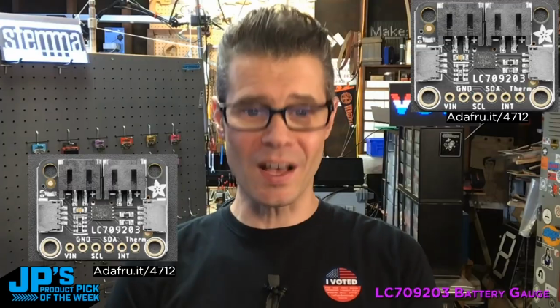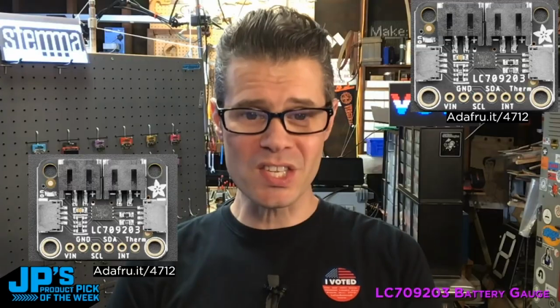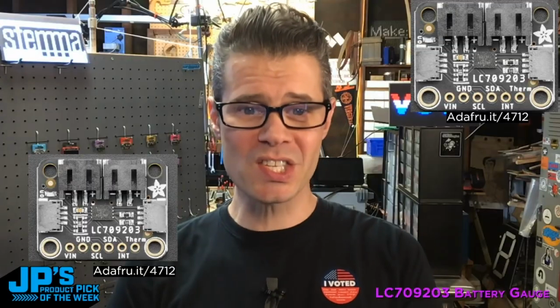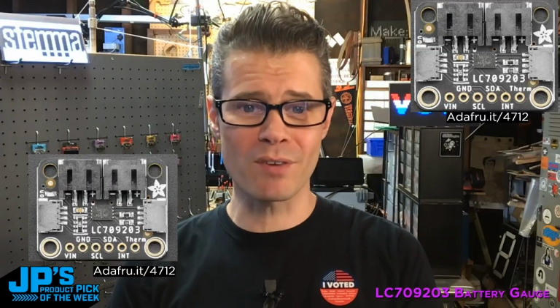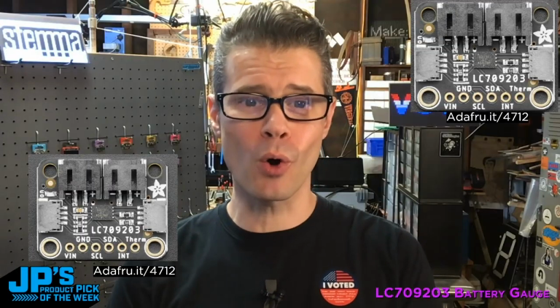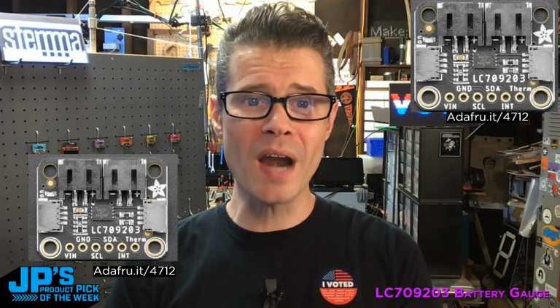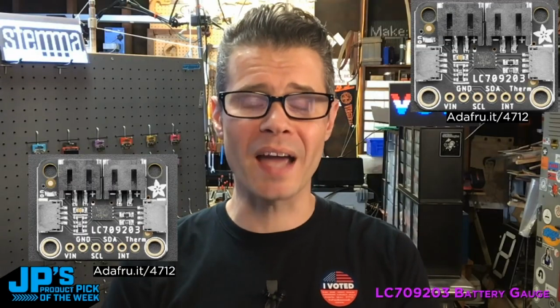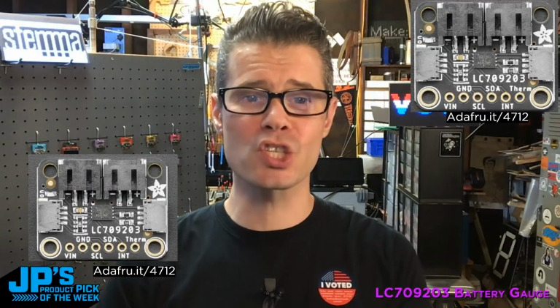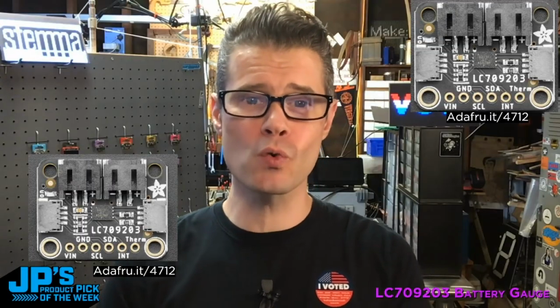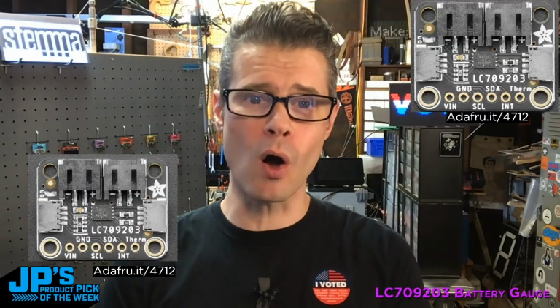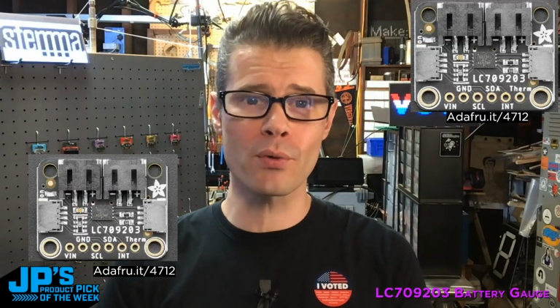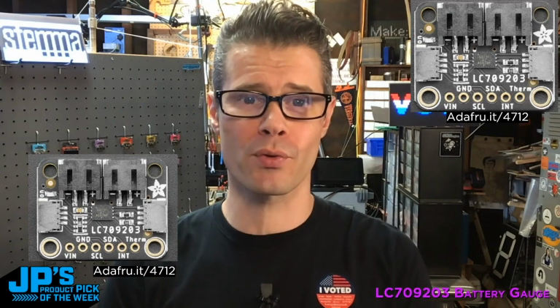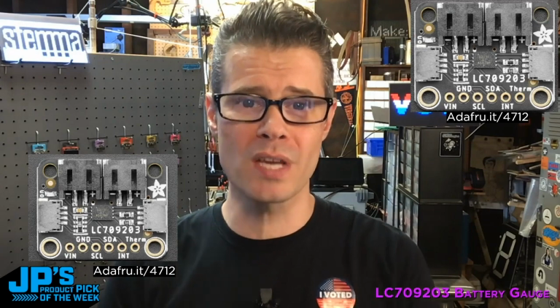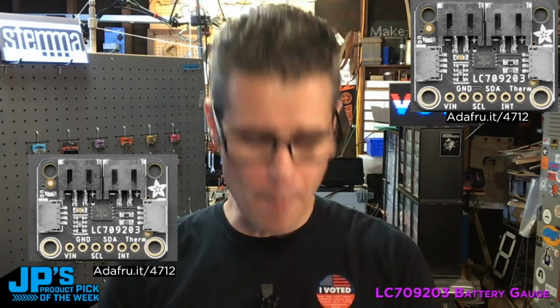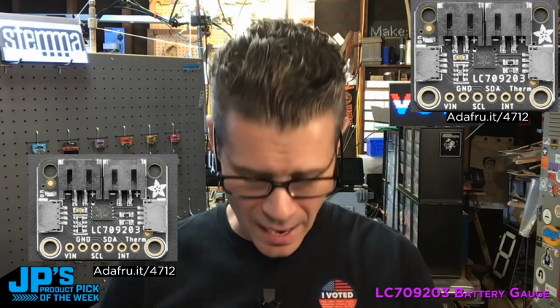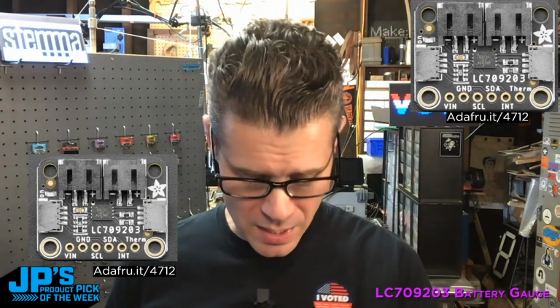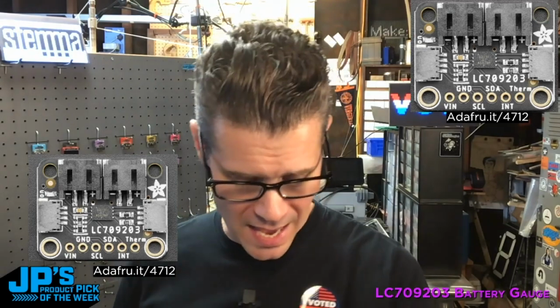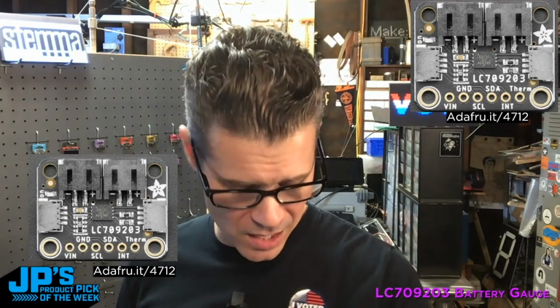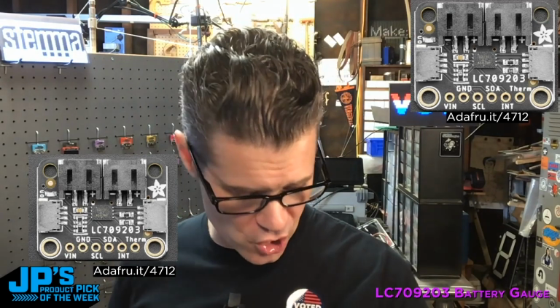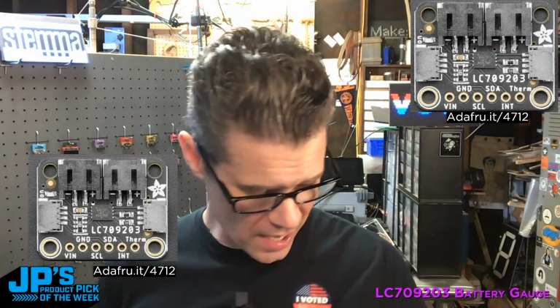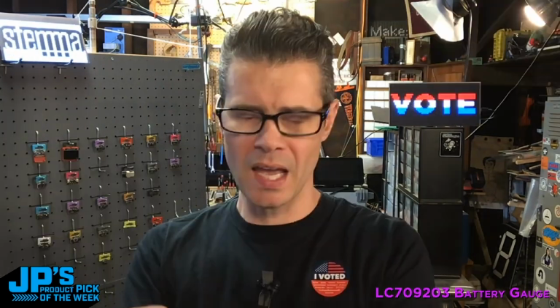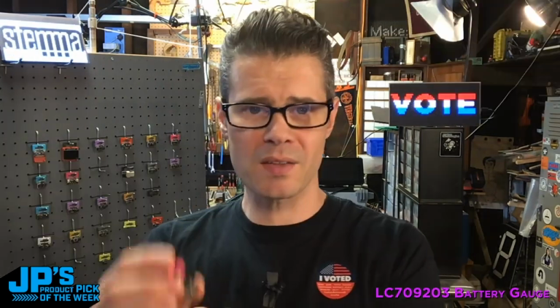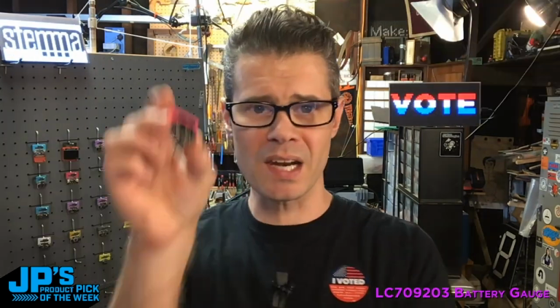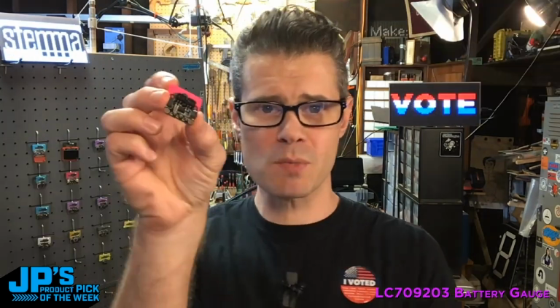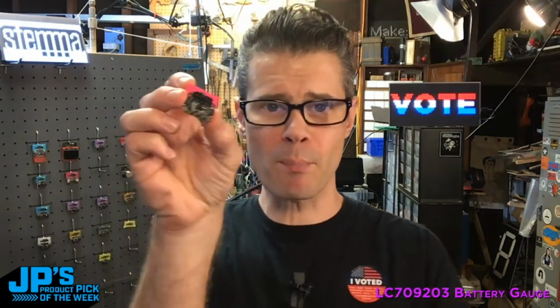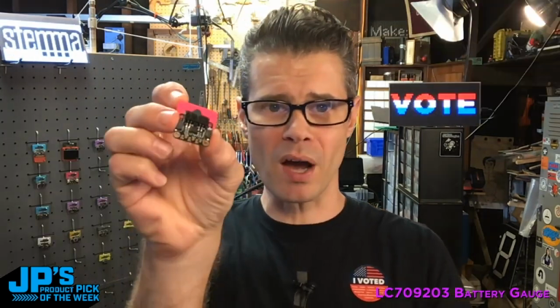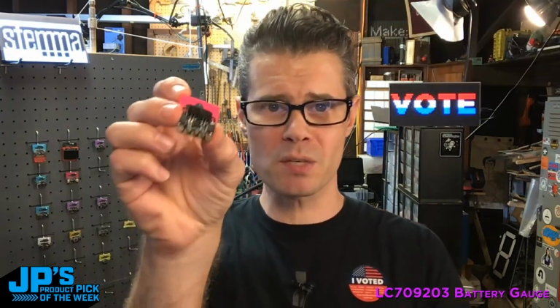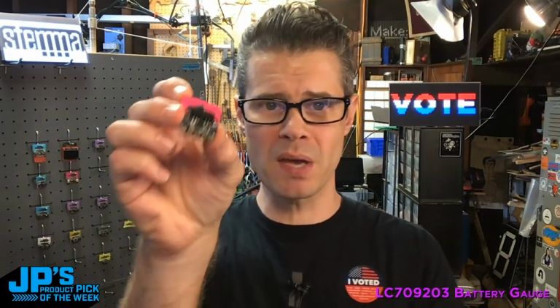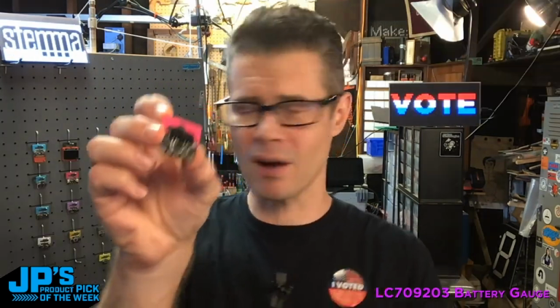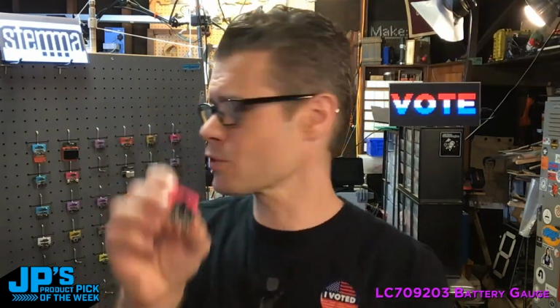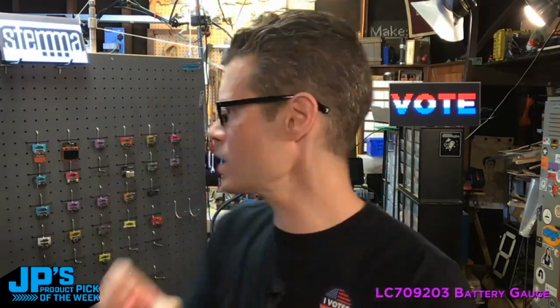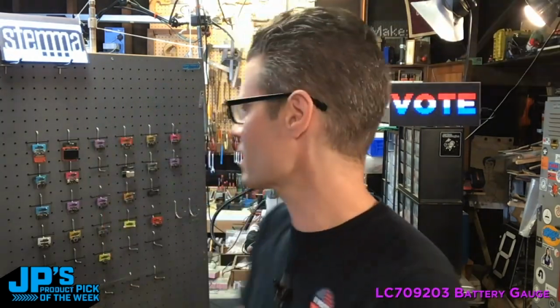It's the LC709203 battery gauge, and that is my product pick of the week.